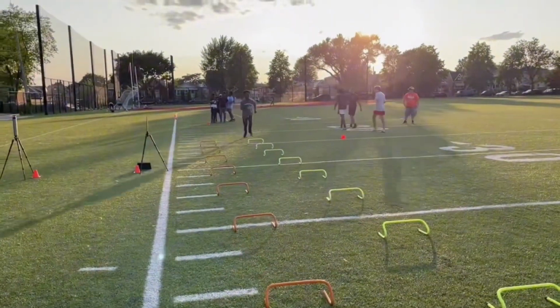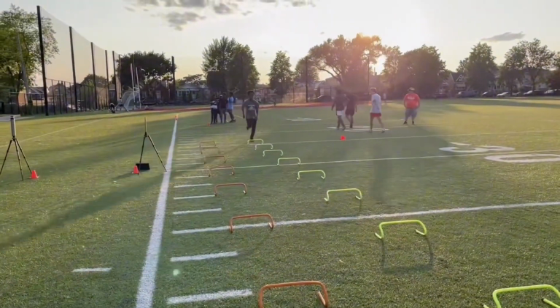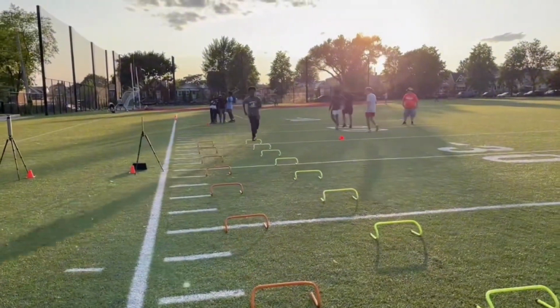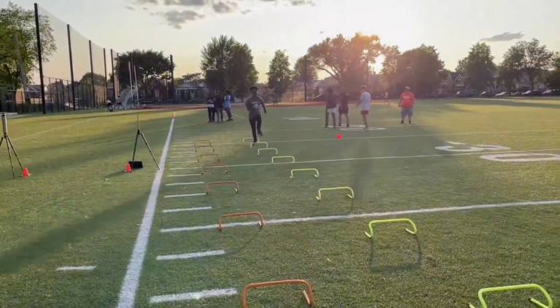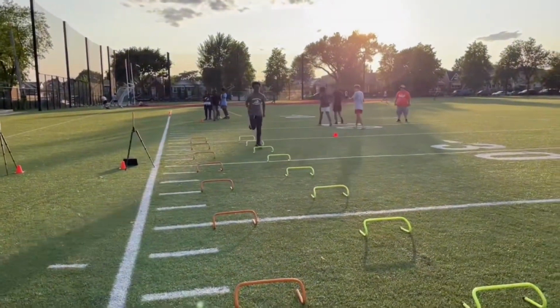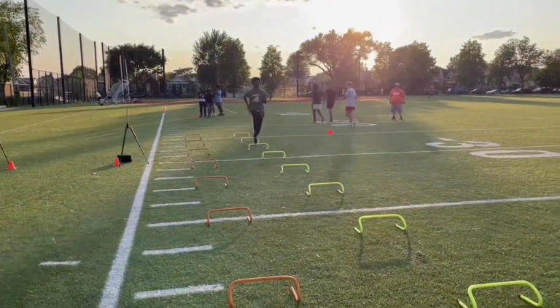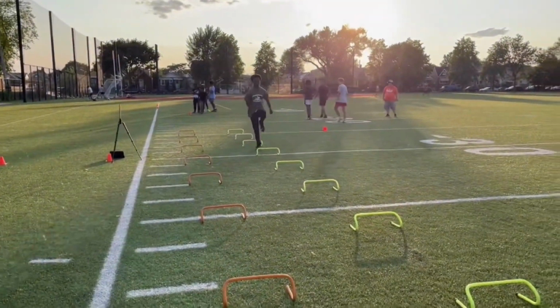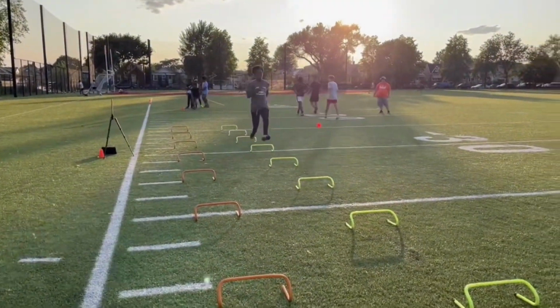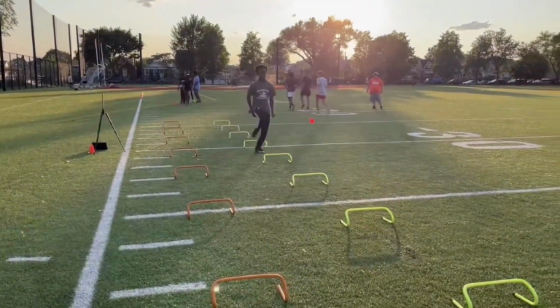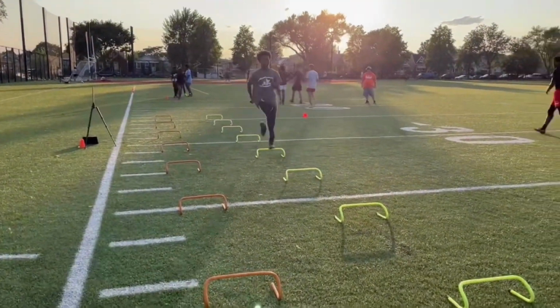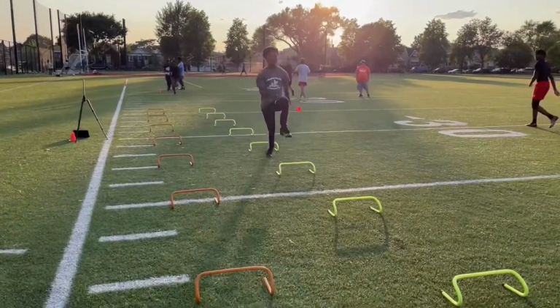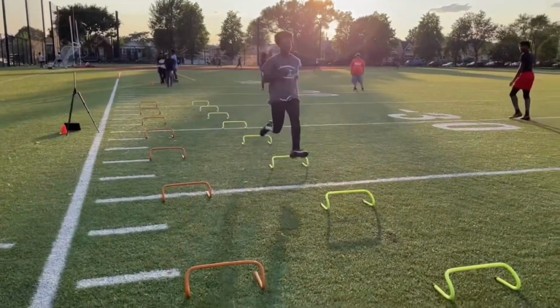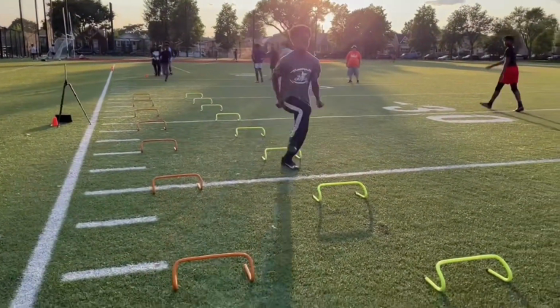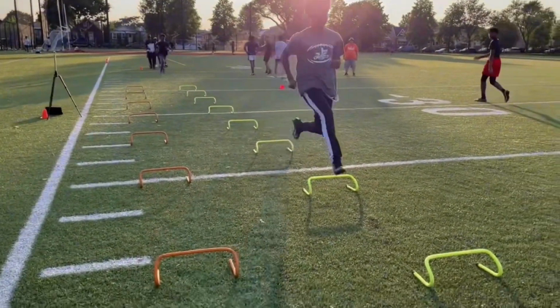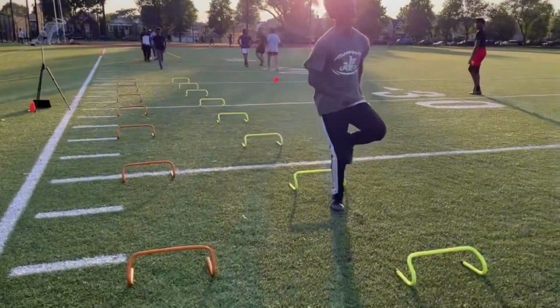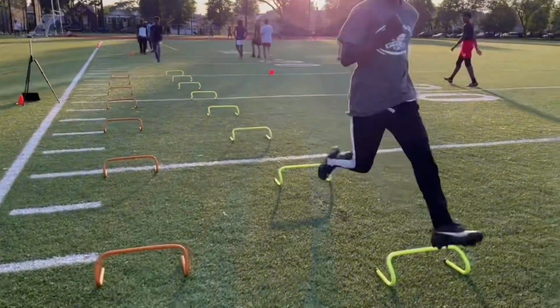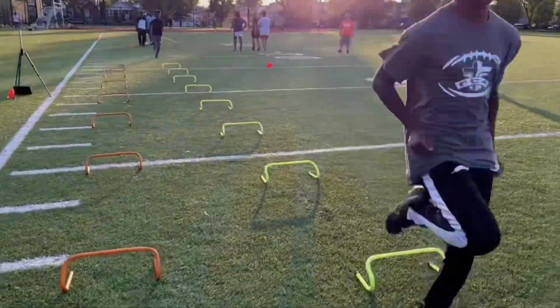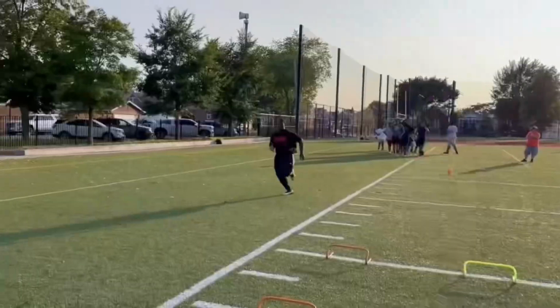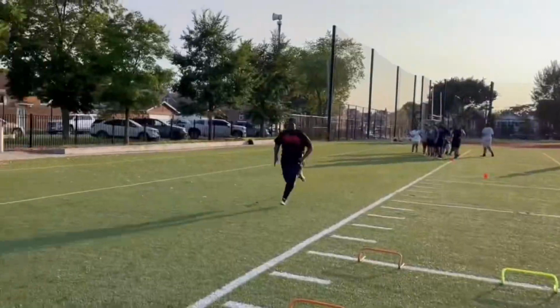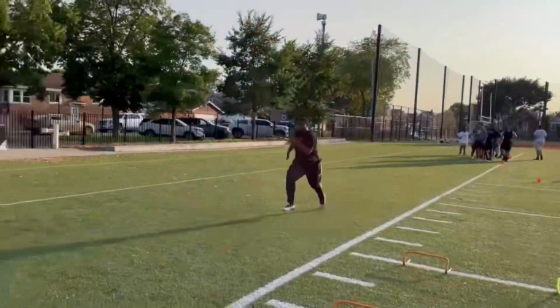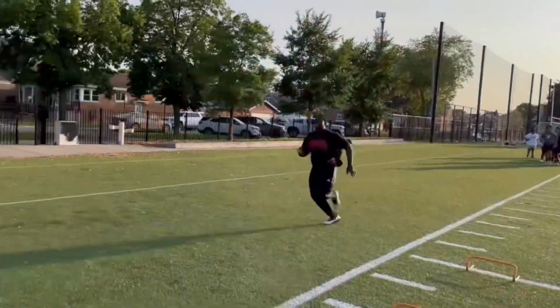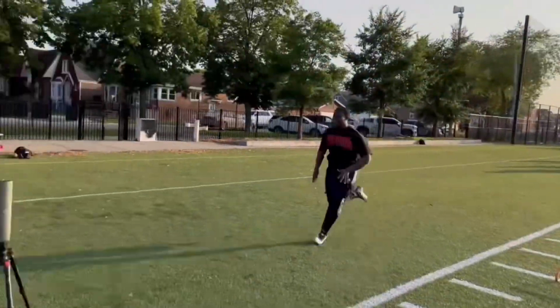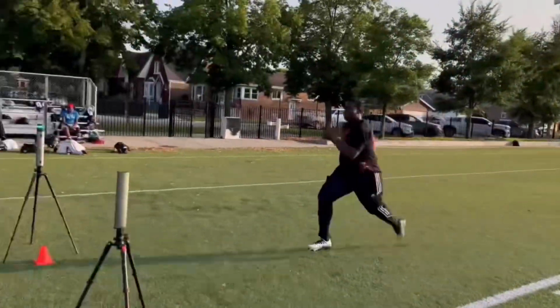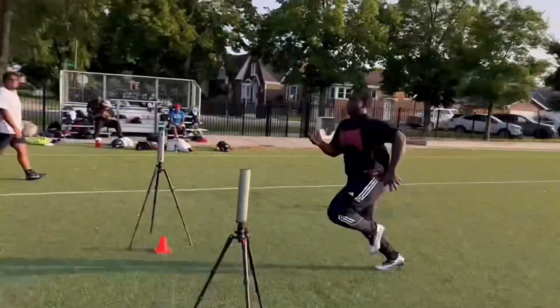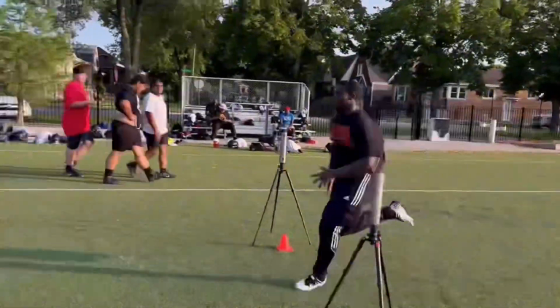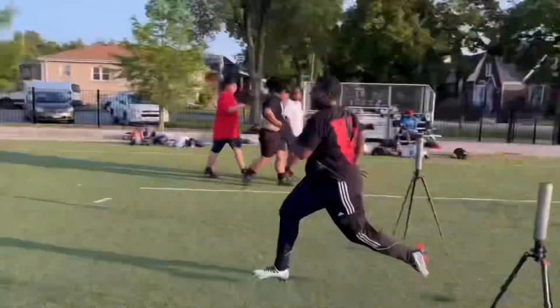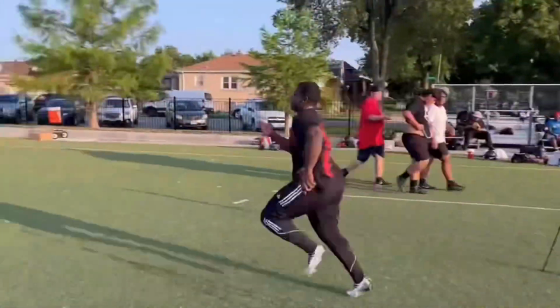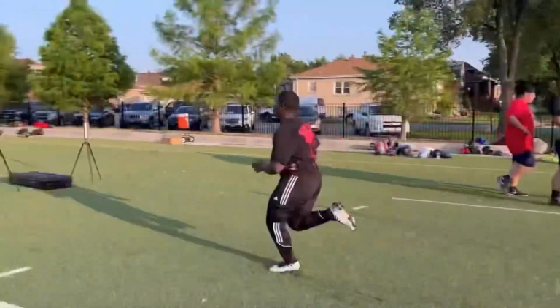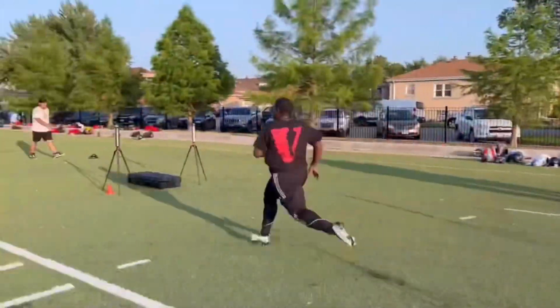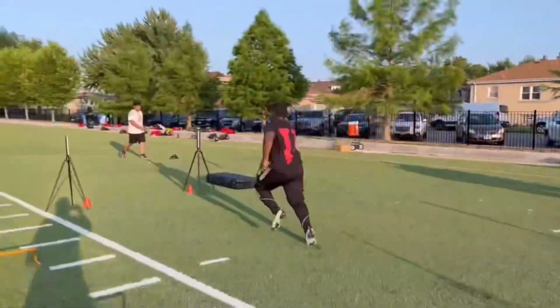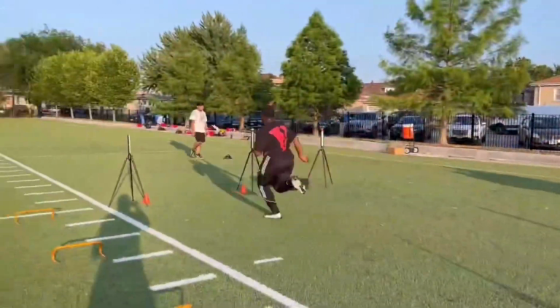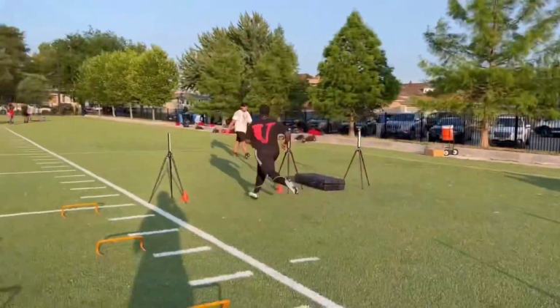We're not lifting weights out here. Come on, sprint, sprint, fly through it, fly through it, that's it.